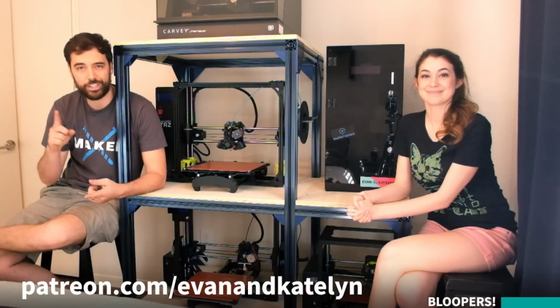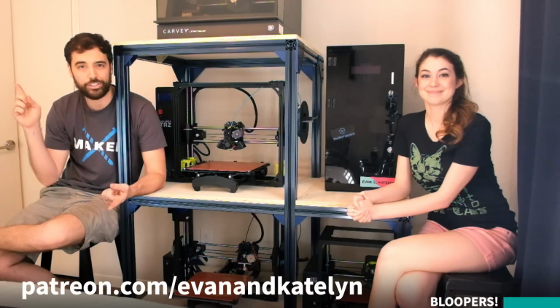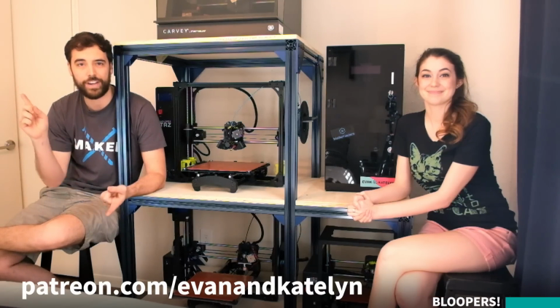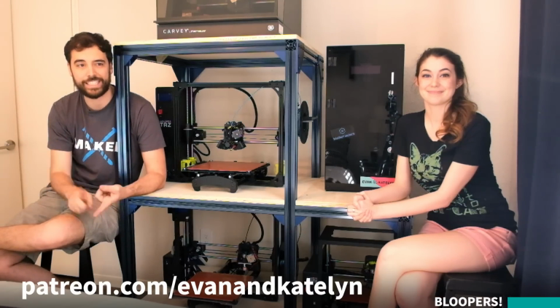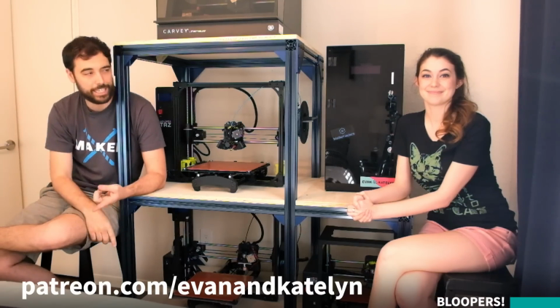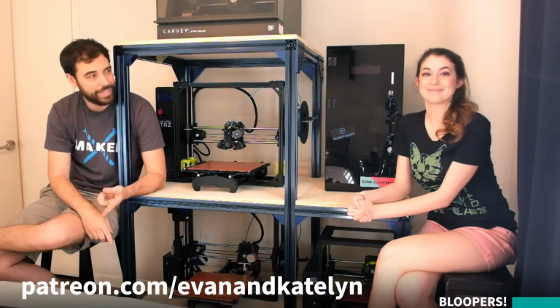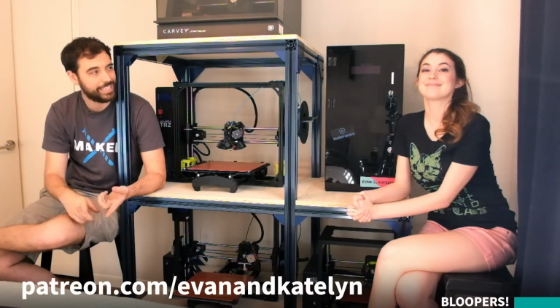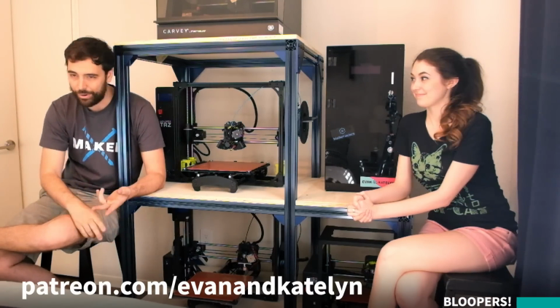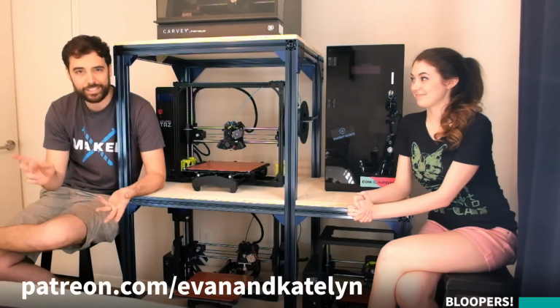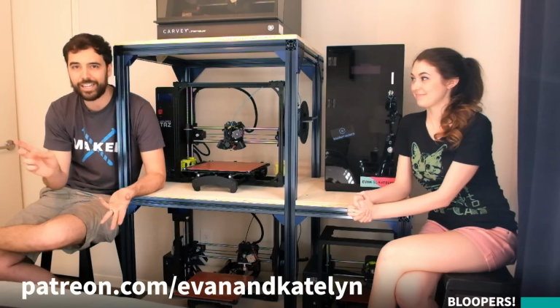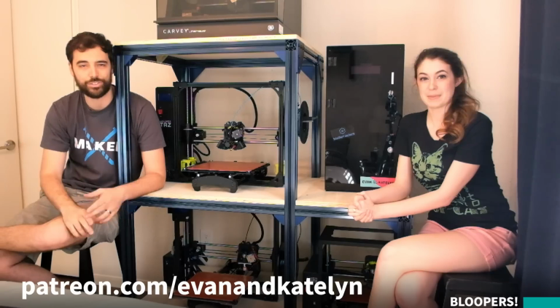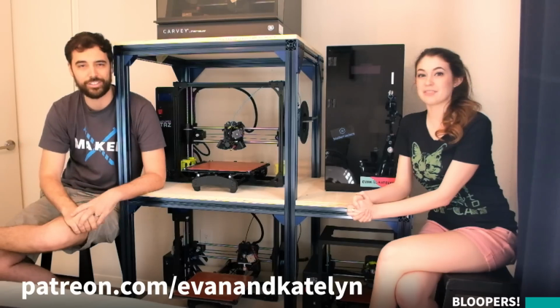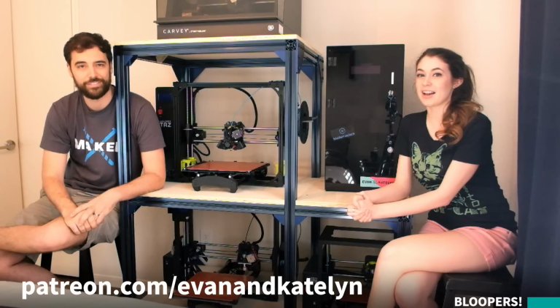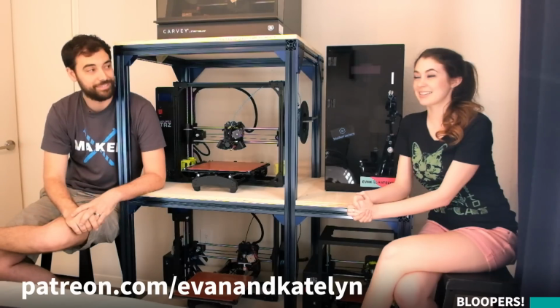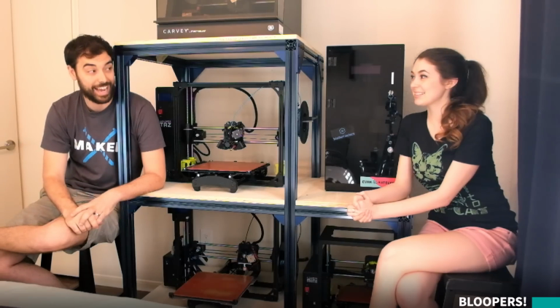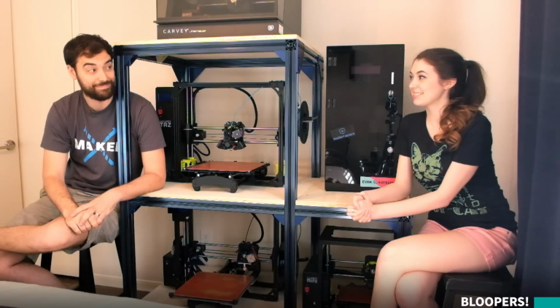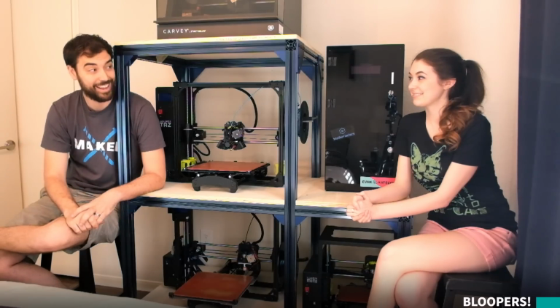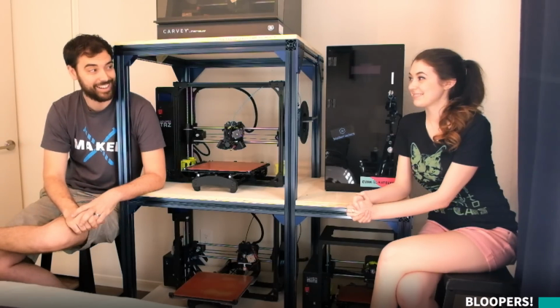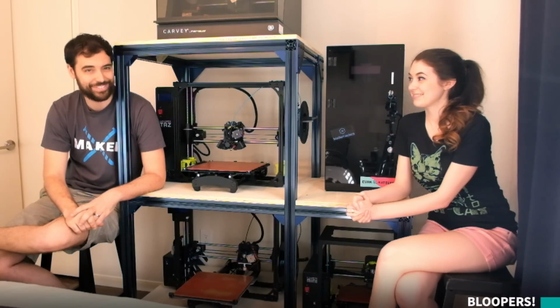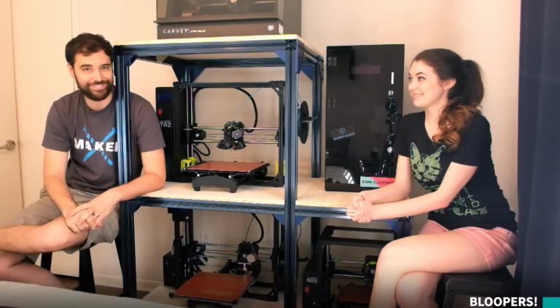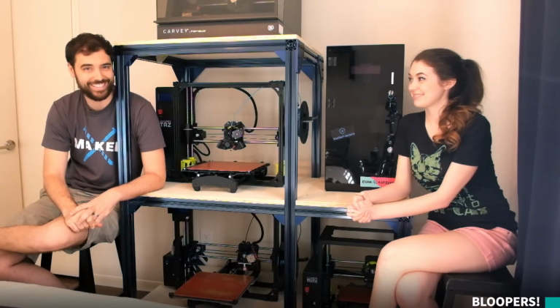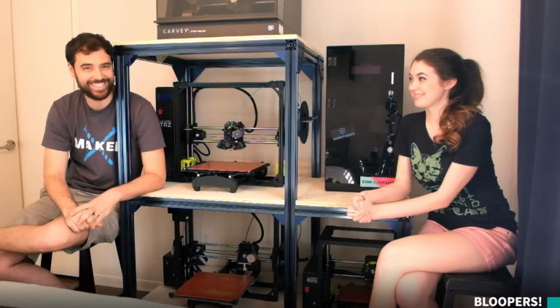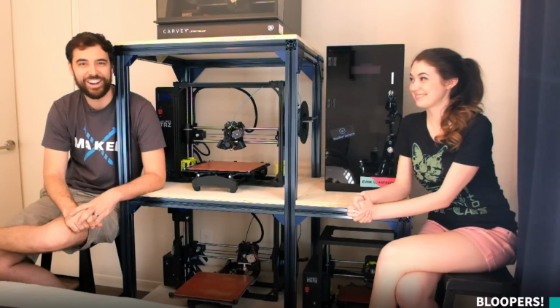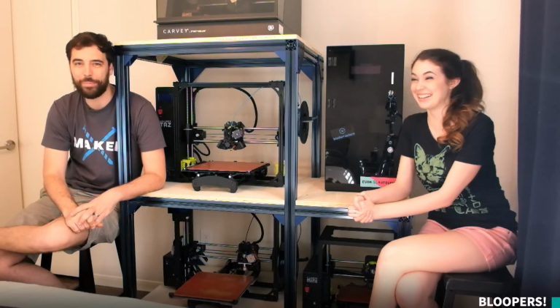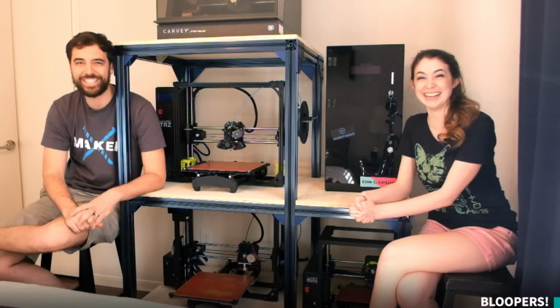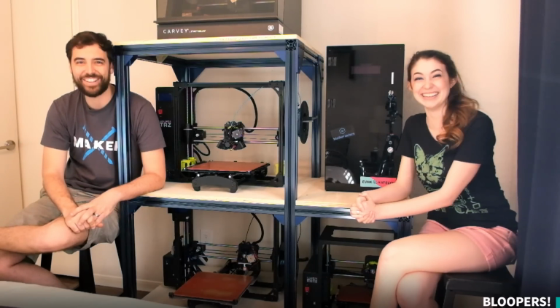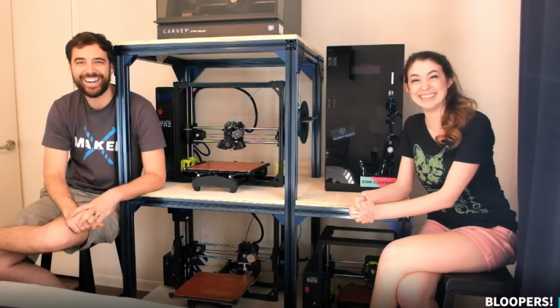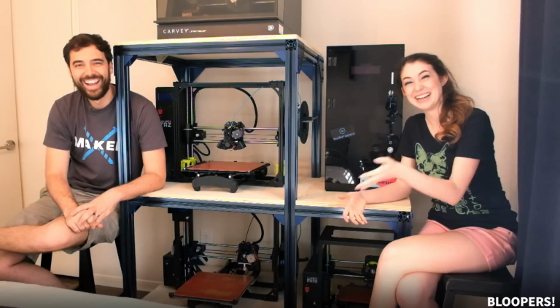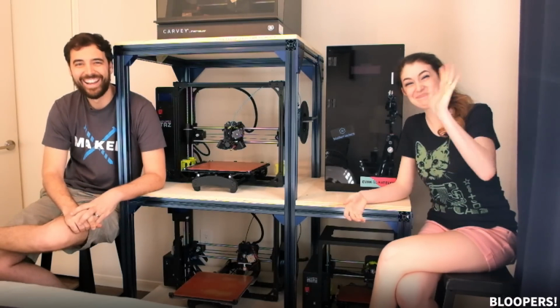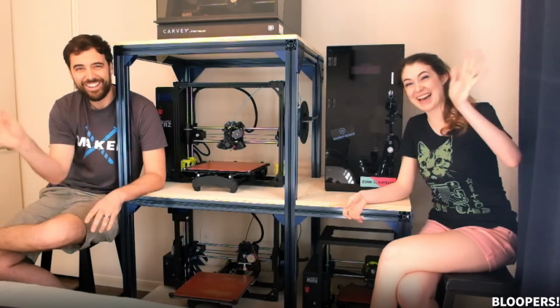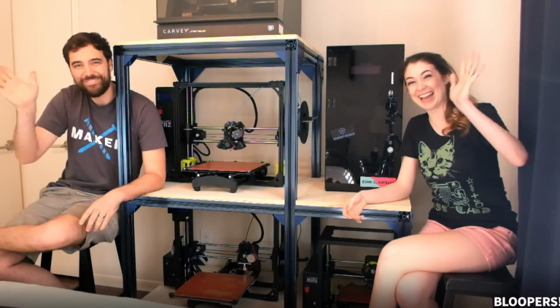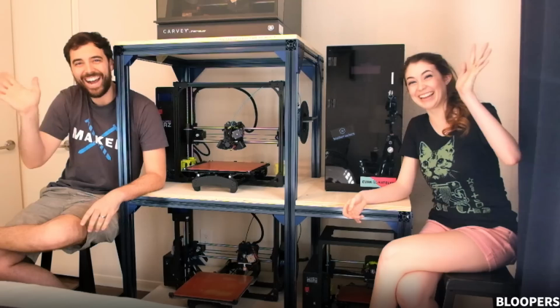Where you'll also find sneak peeks, bonus things, mini vlogs. Hope to see you over there. Bye!